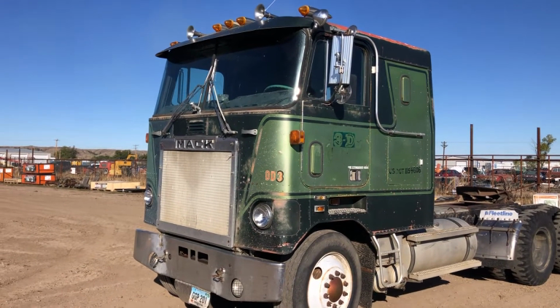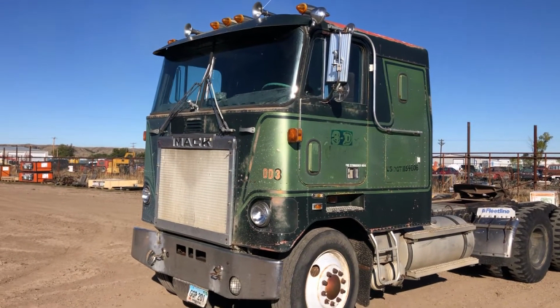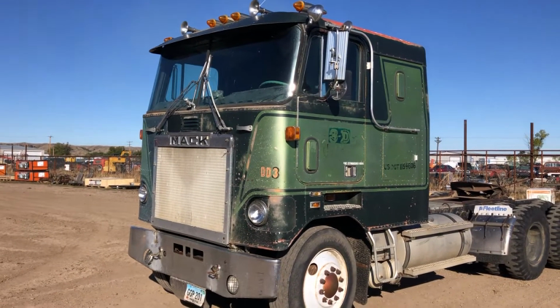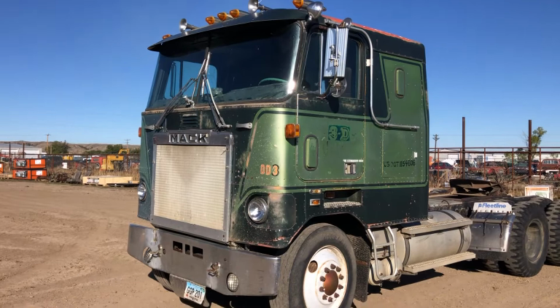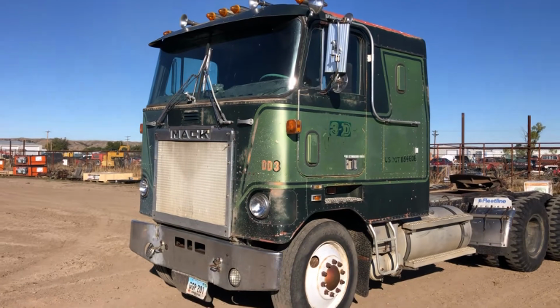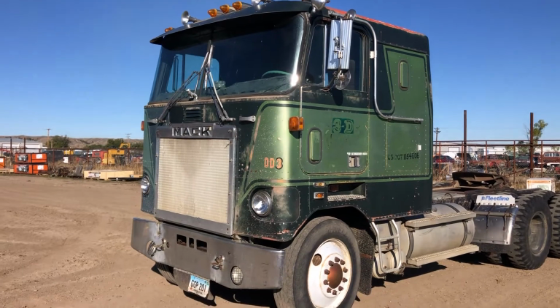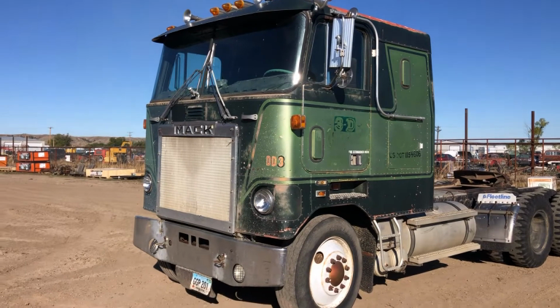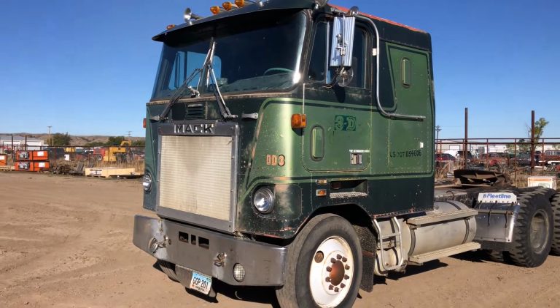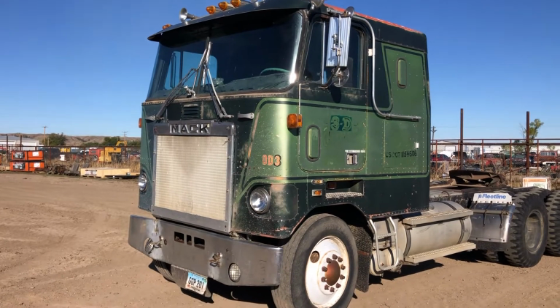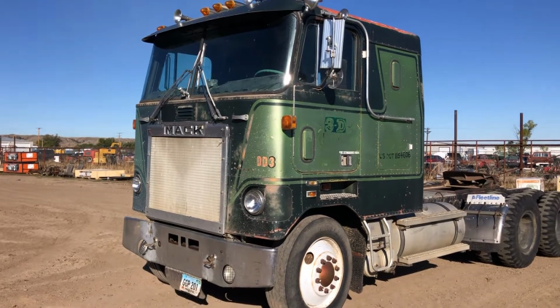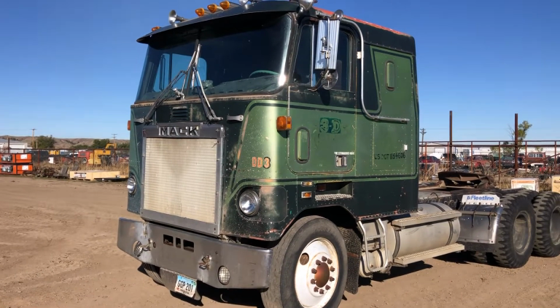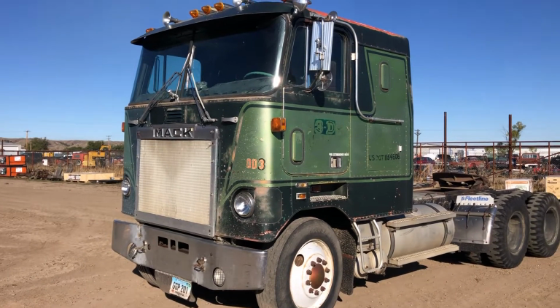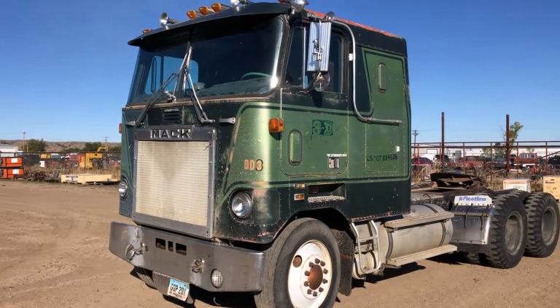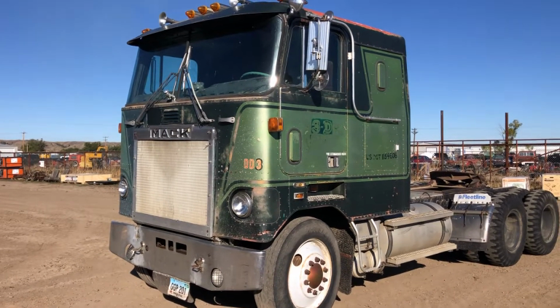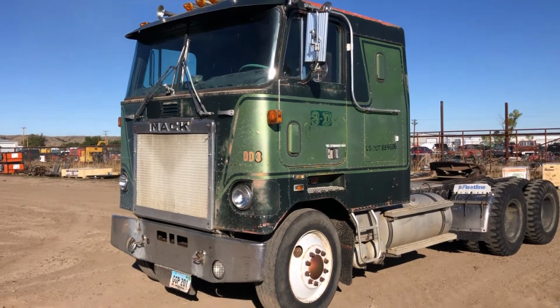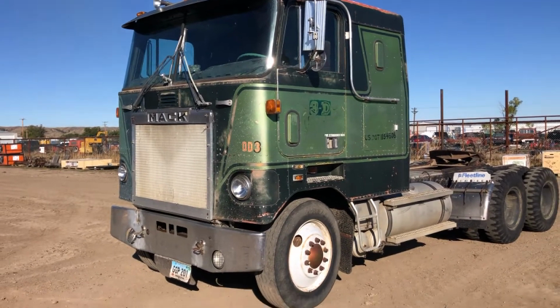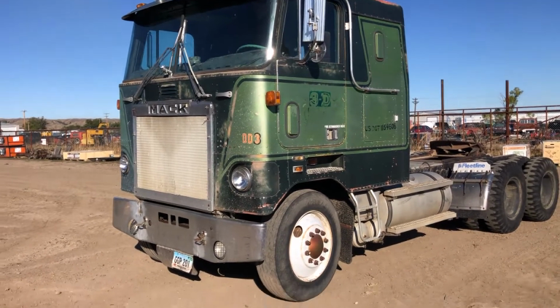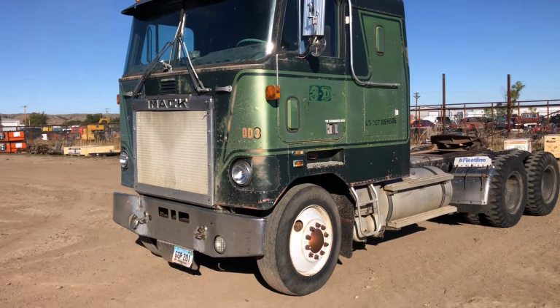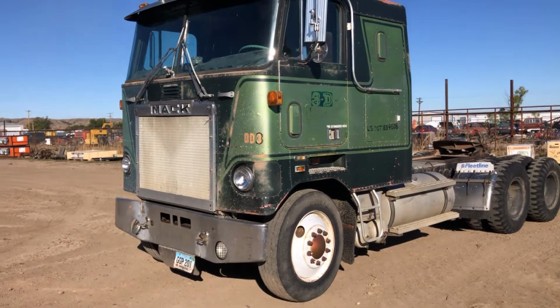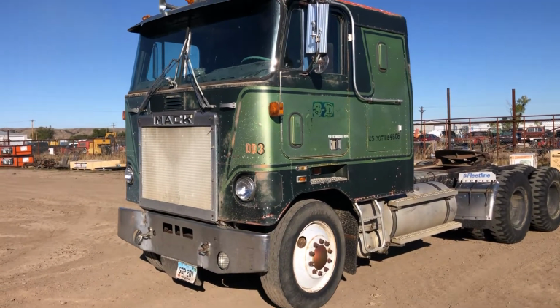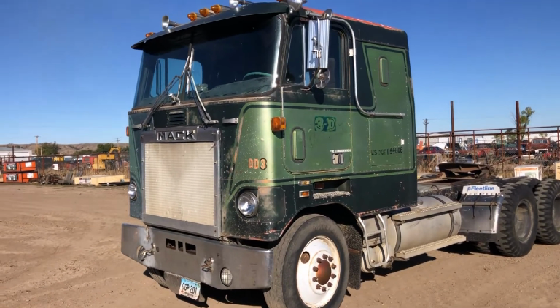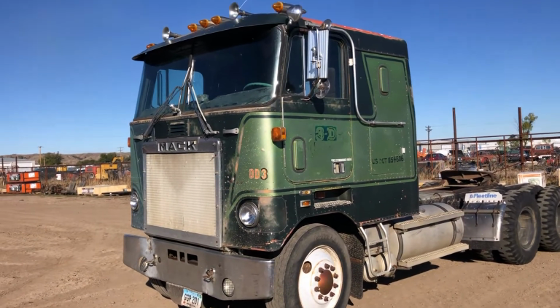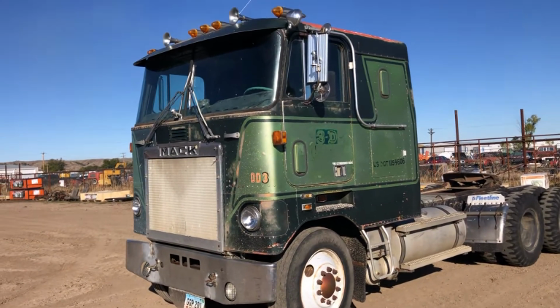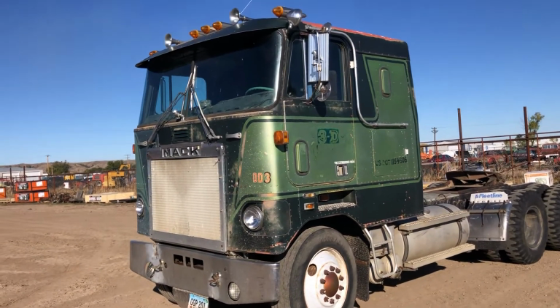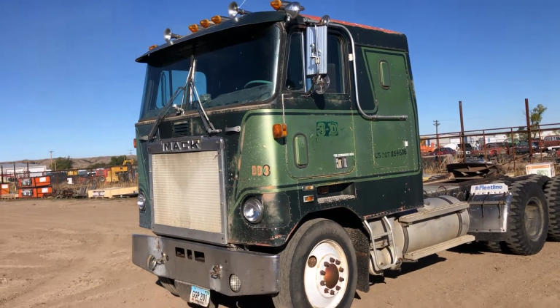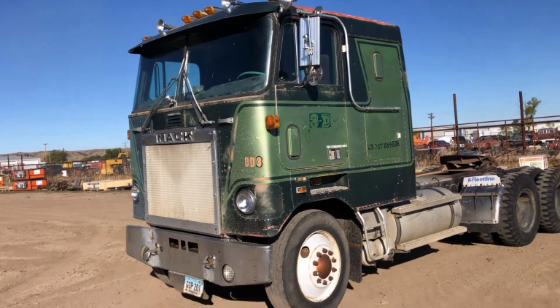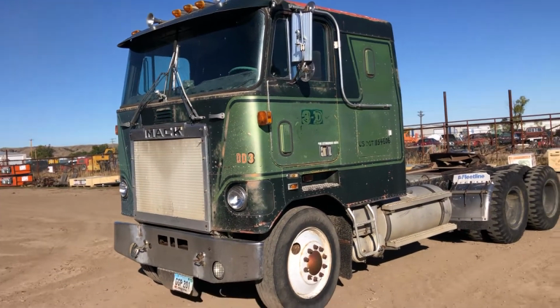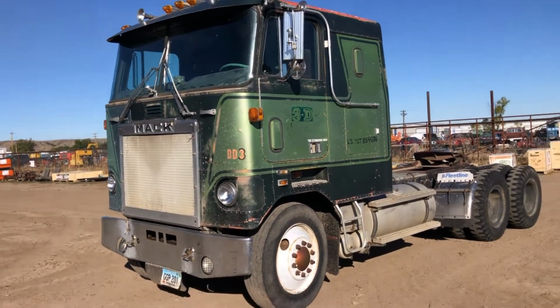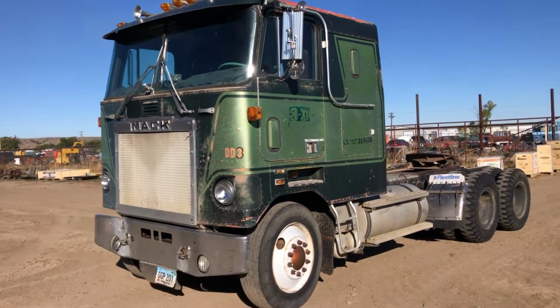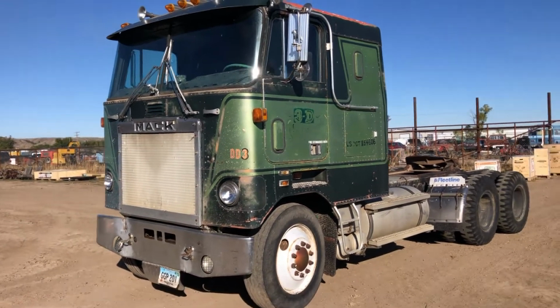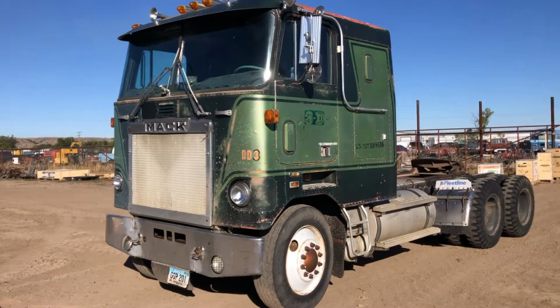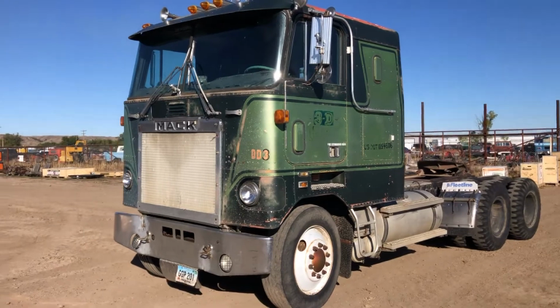Drove it across the lot. This truck does have power steering, makes it really easy to drive, so that's a plus.